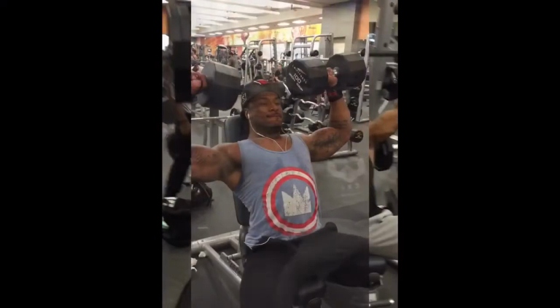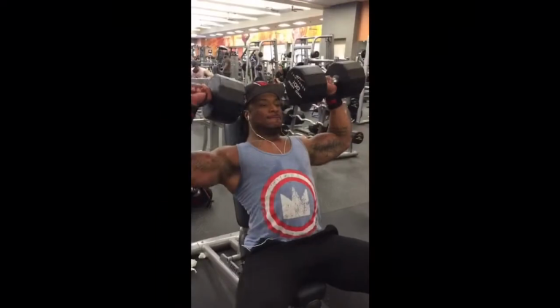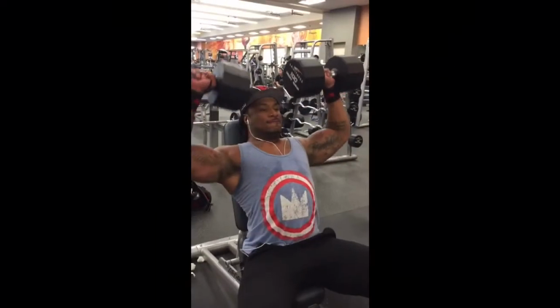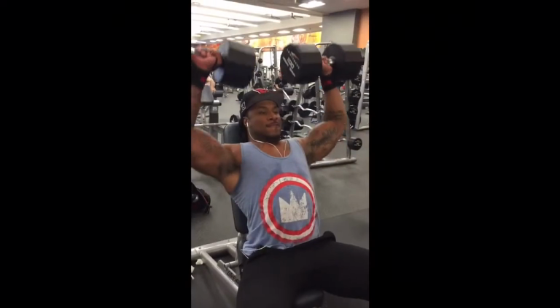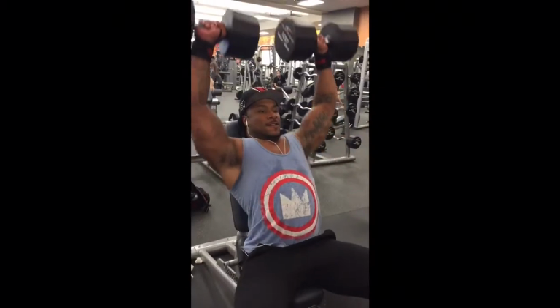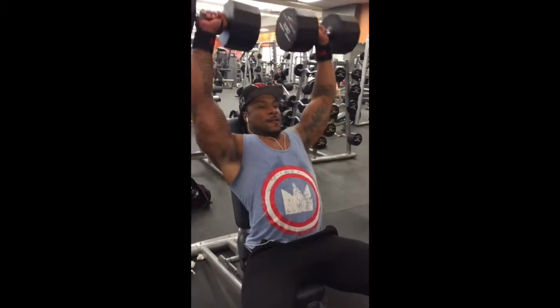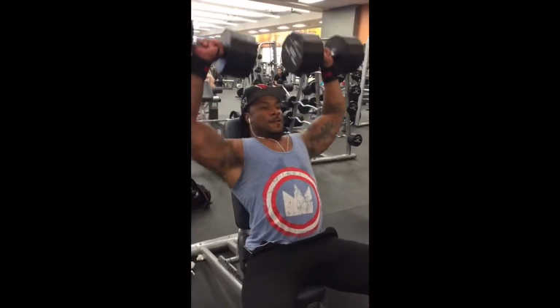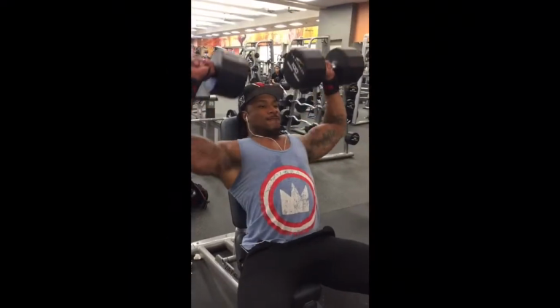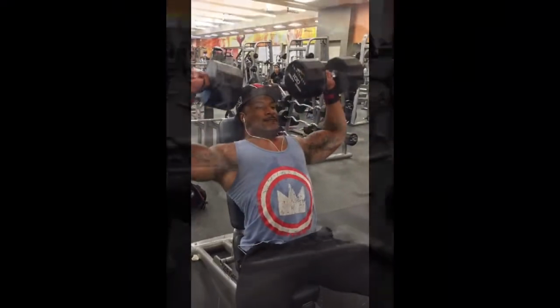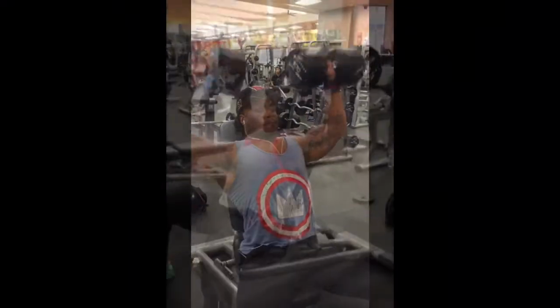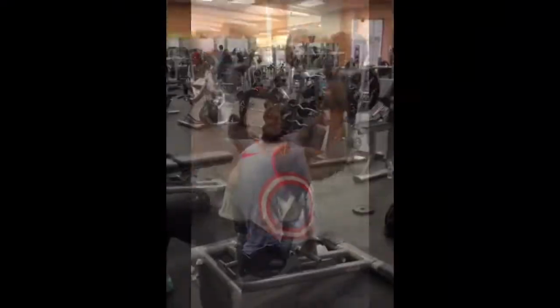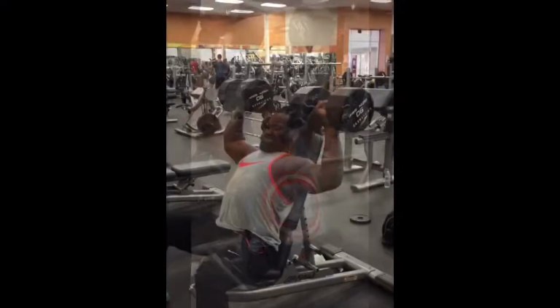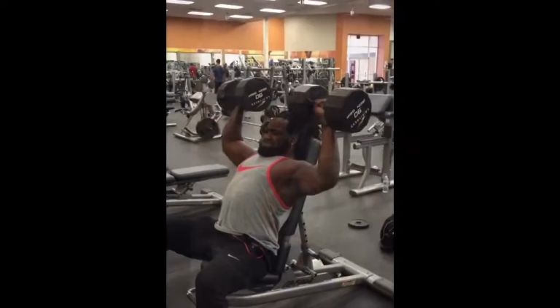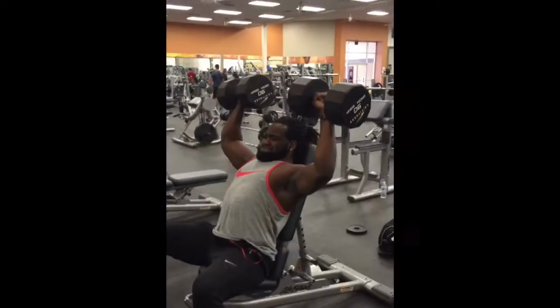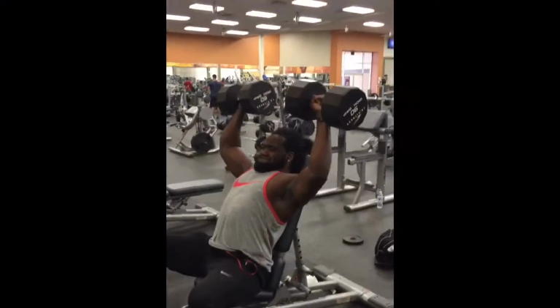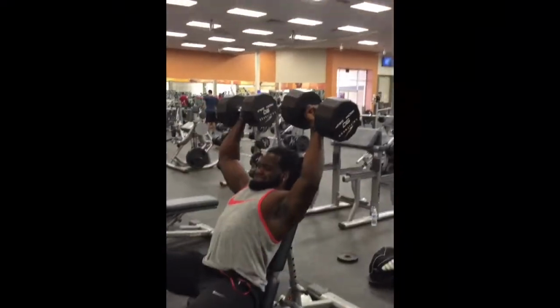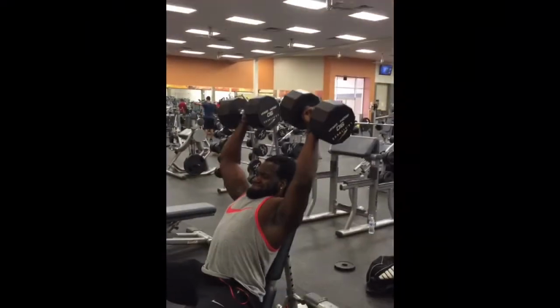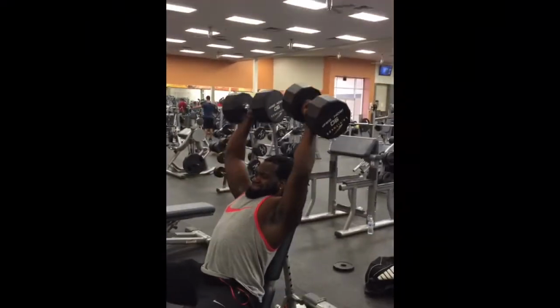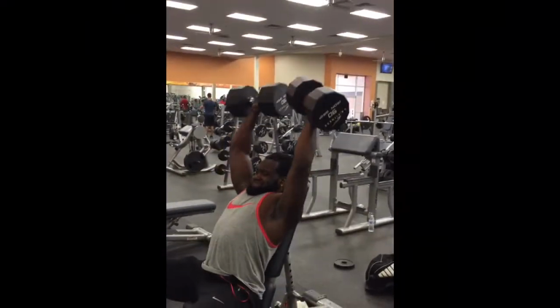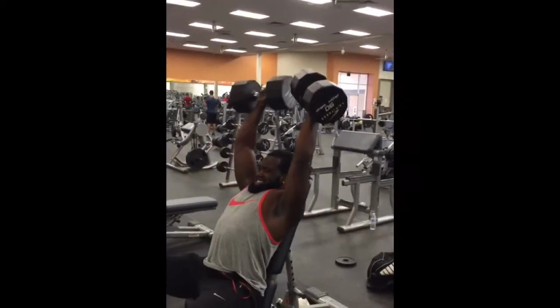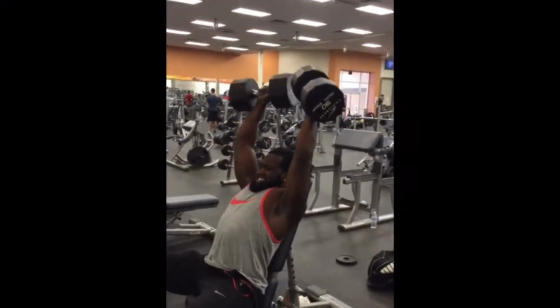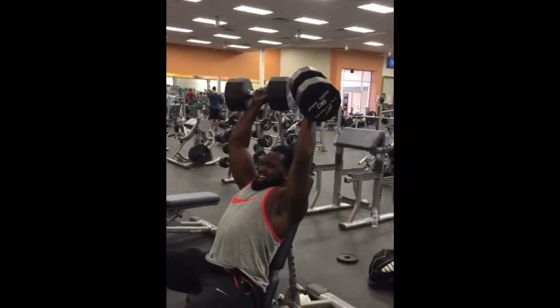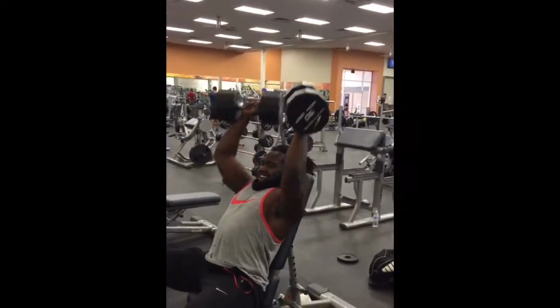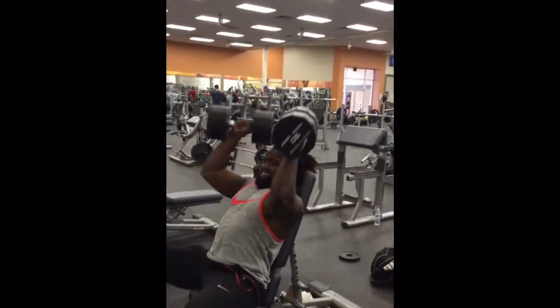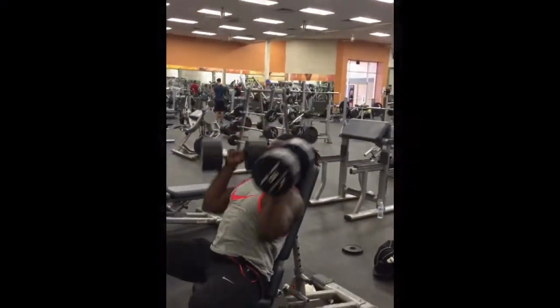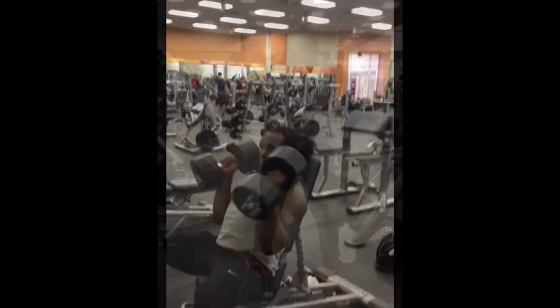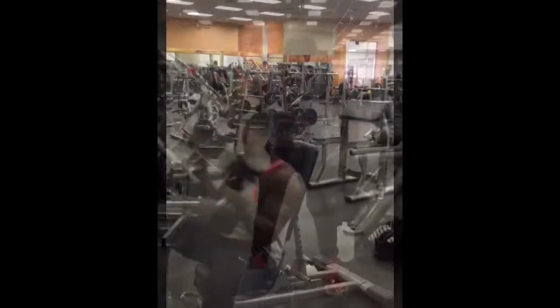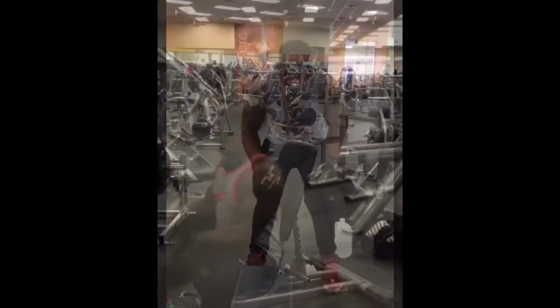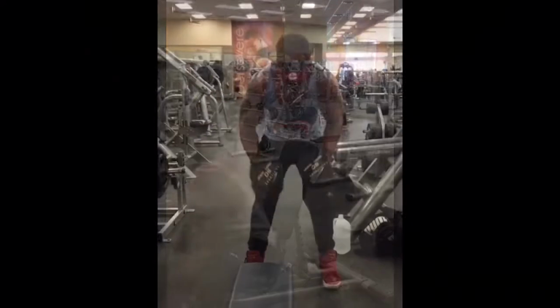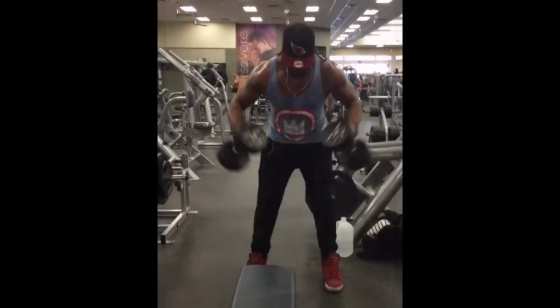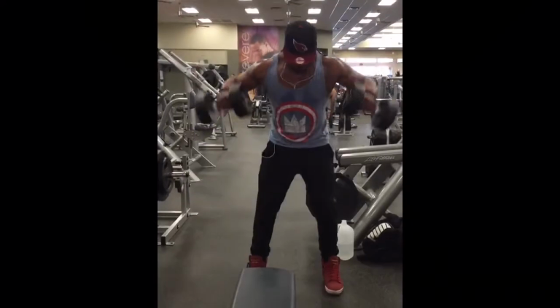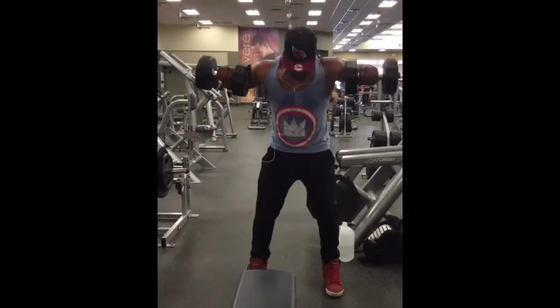Next we did the dumbbell shoulder presses, and we did the same exact reps and sets as we did on the Smith machine.